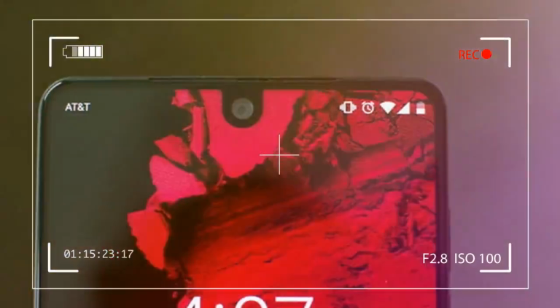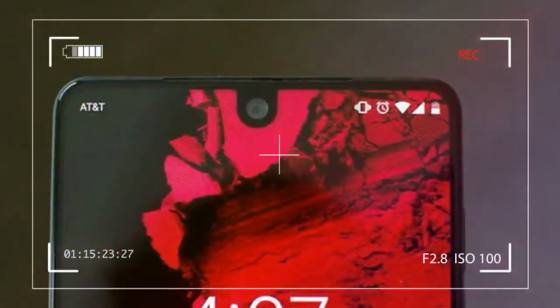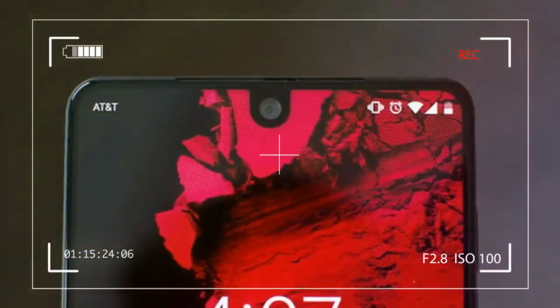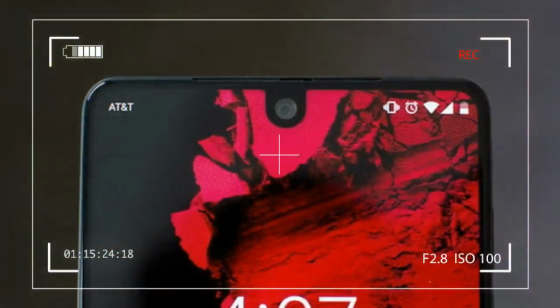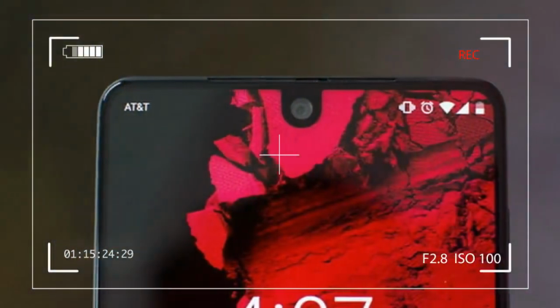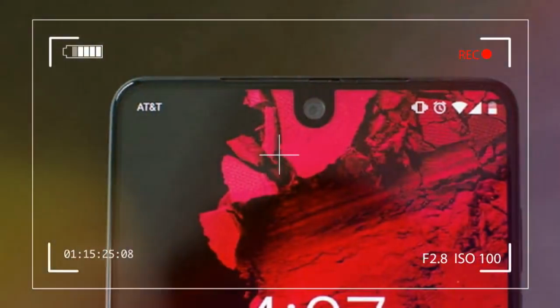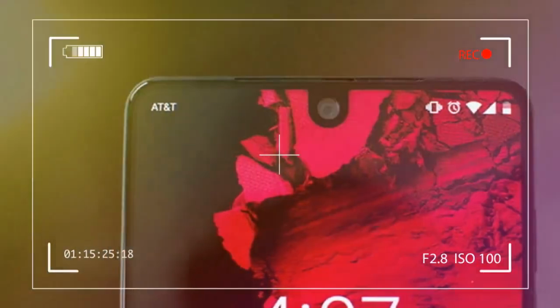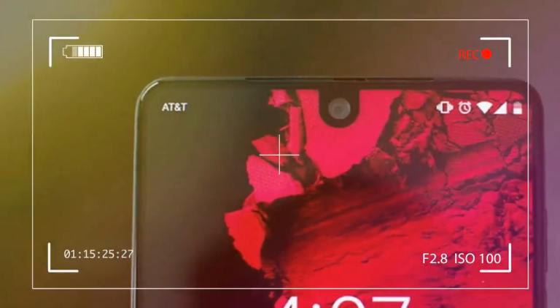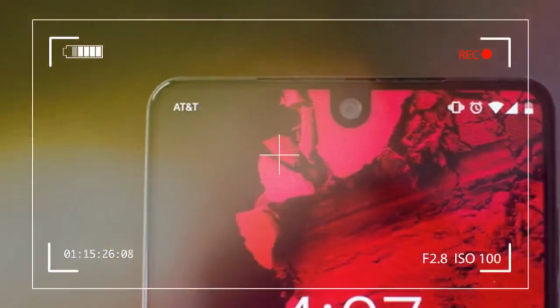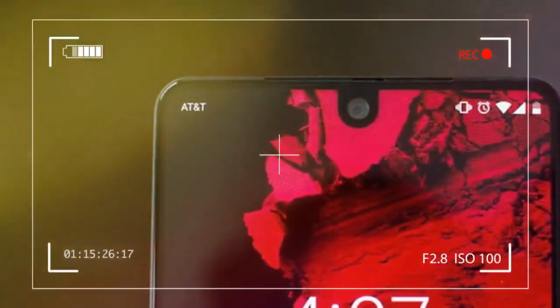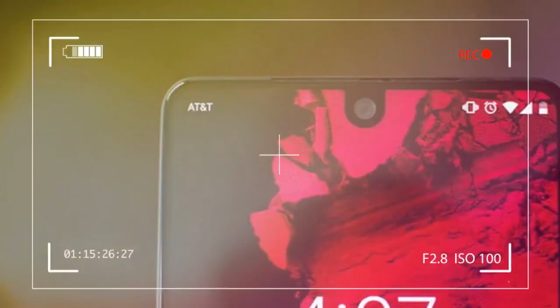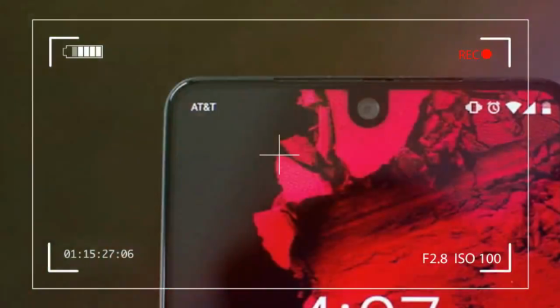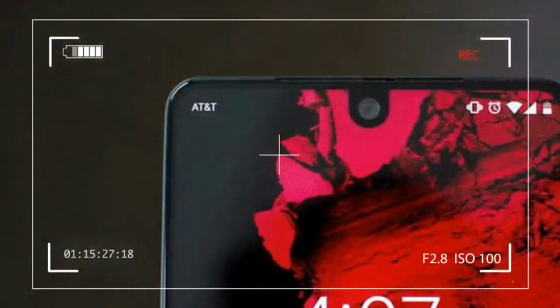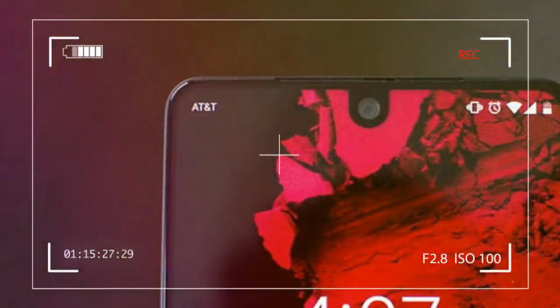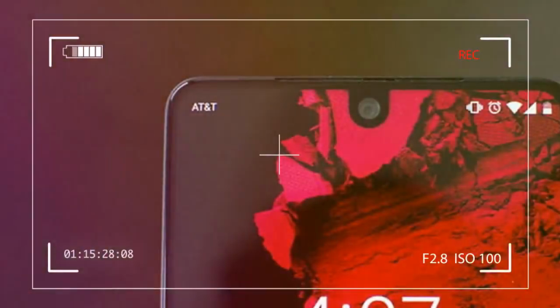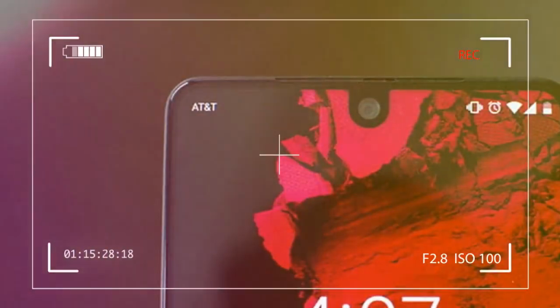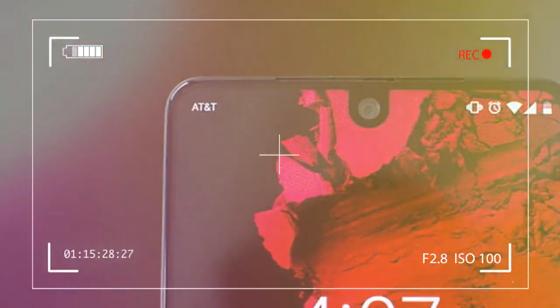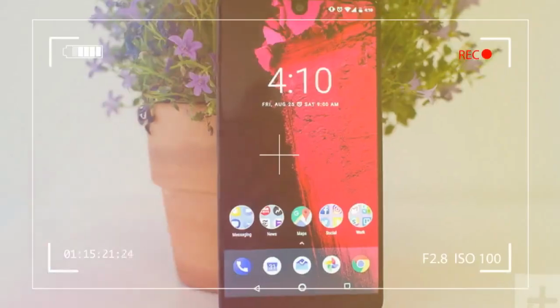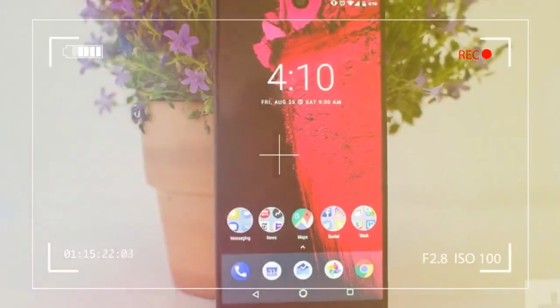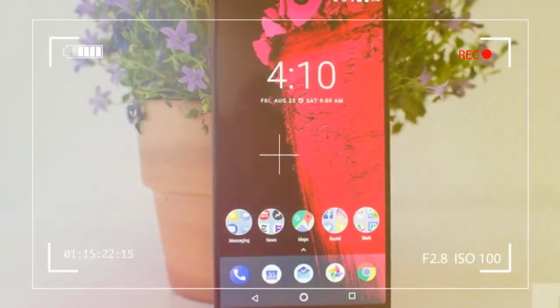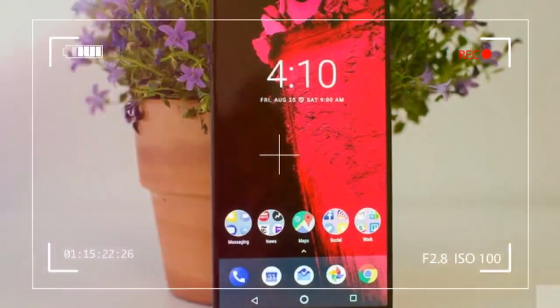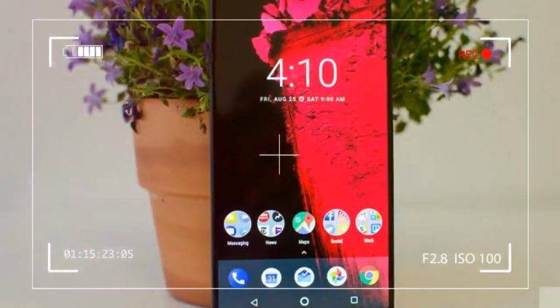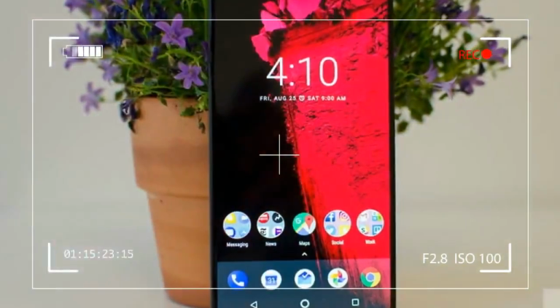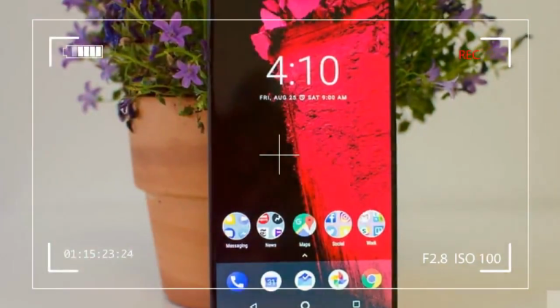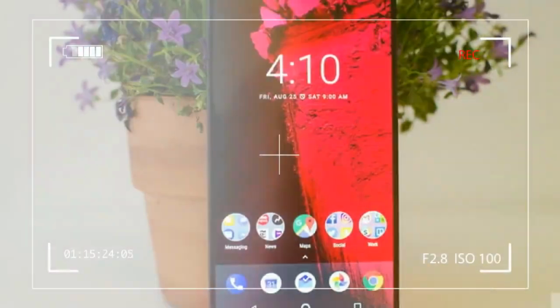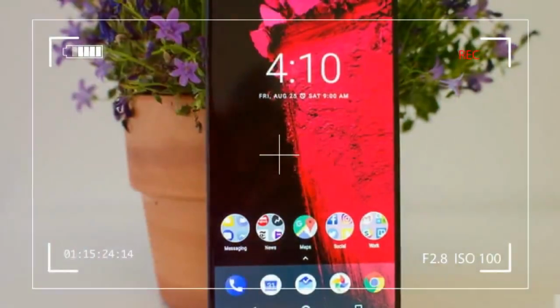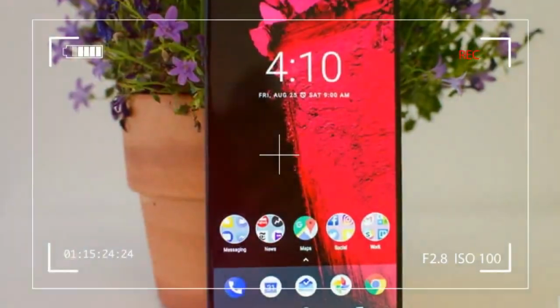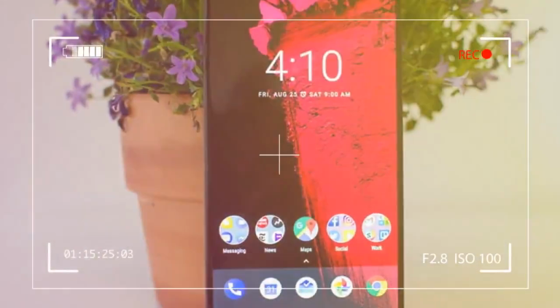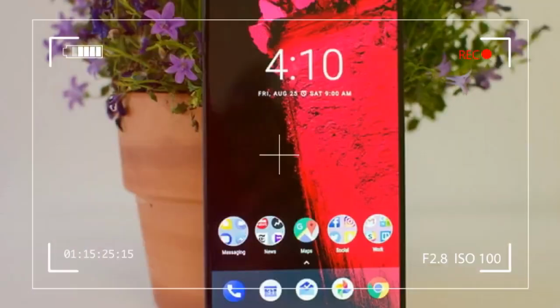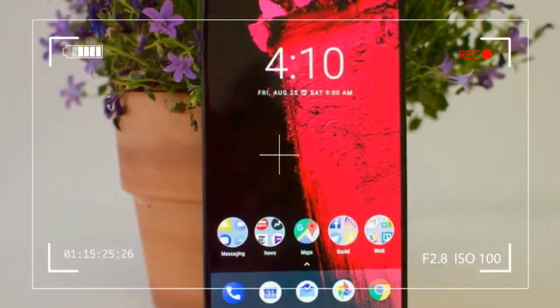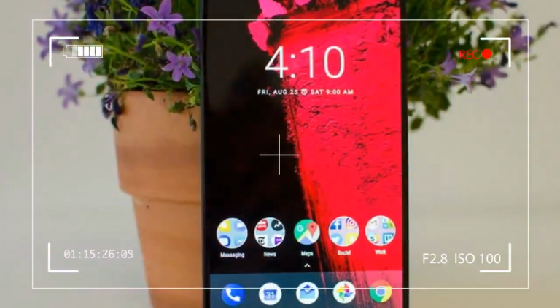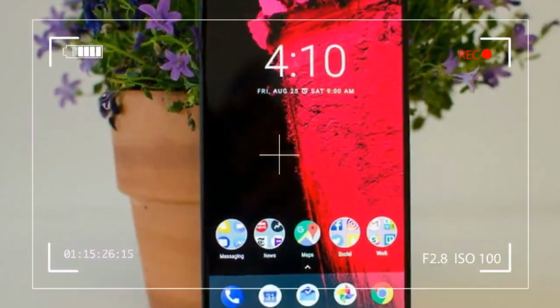The Essential PH-1 was the new kid on the block in the 2017 smartphone landscape.